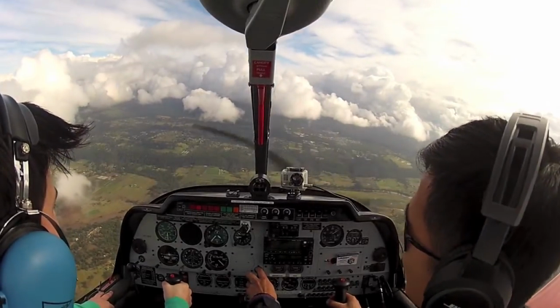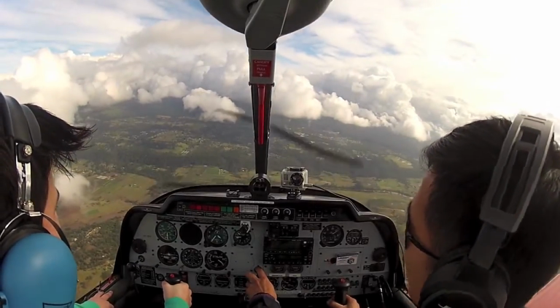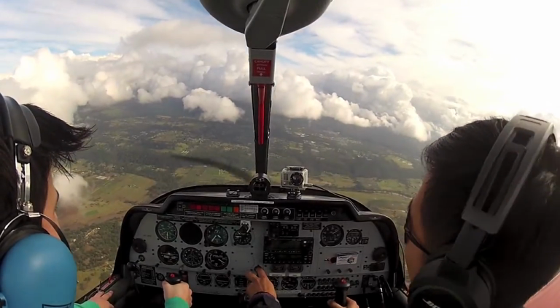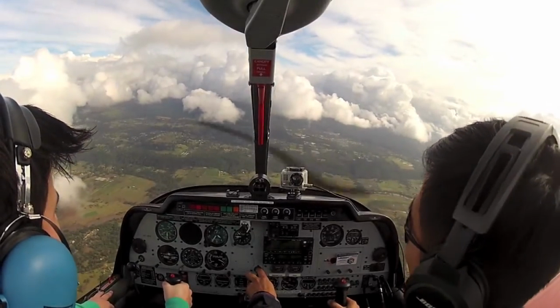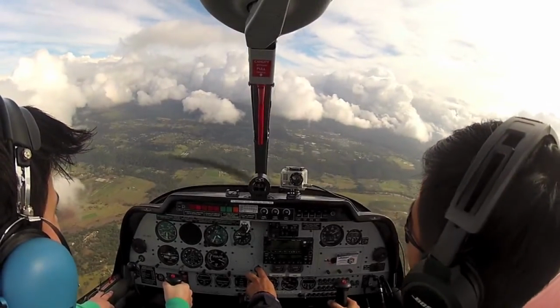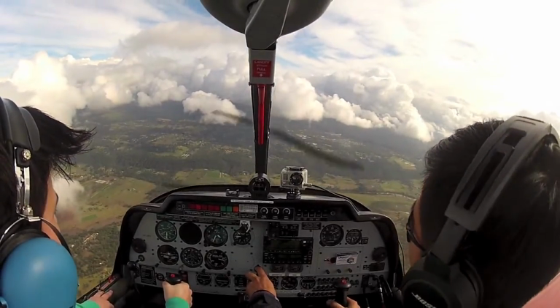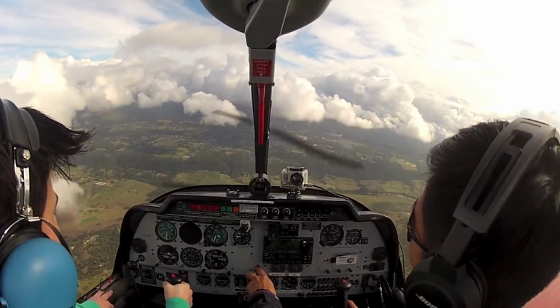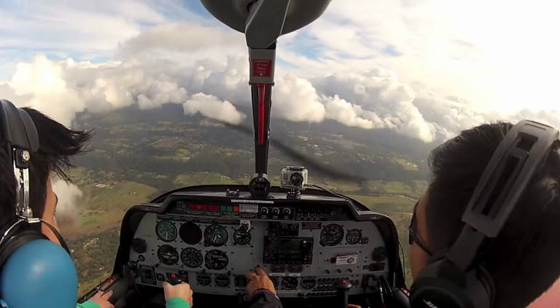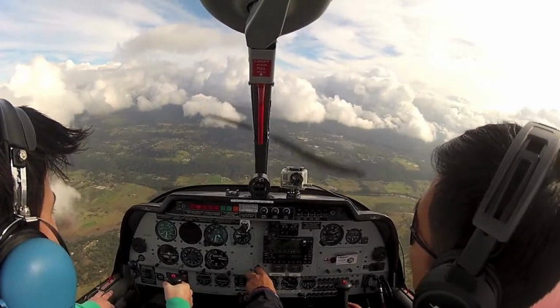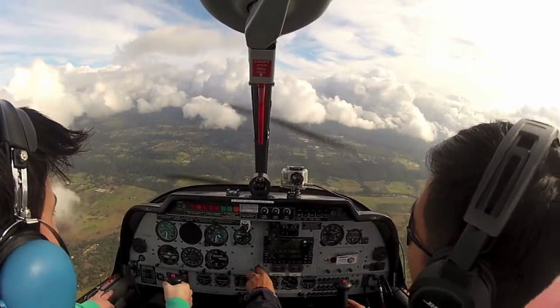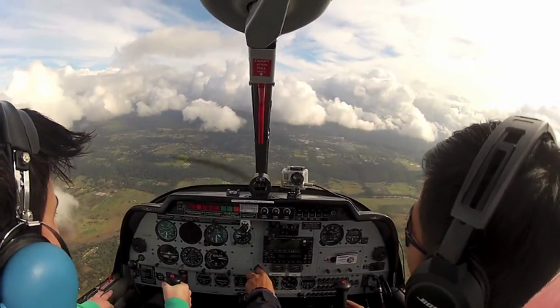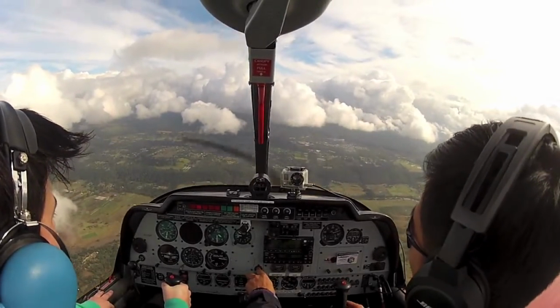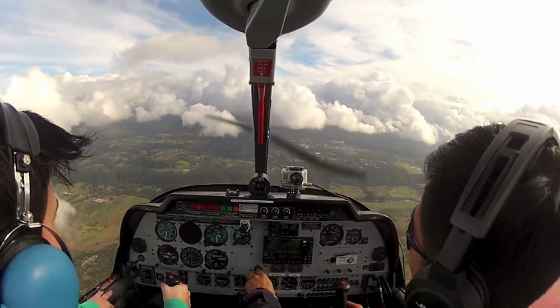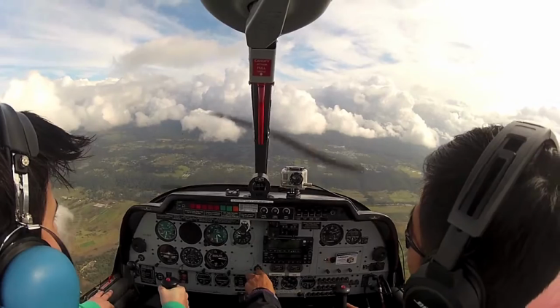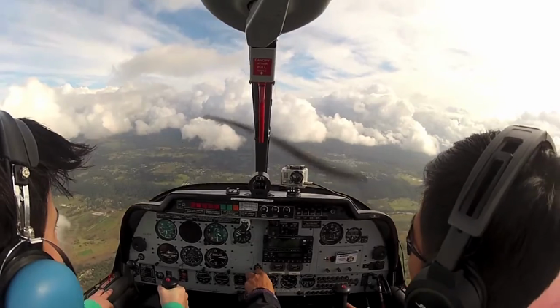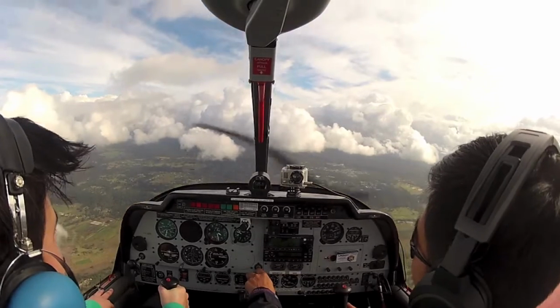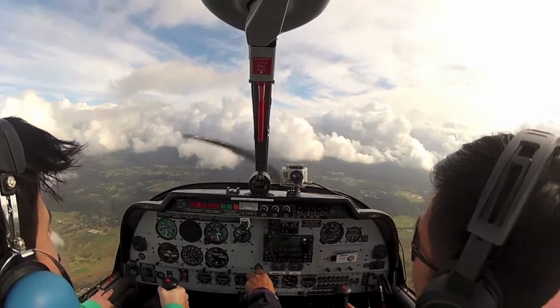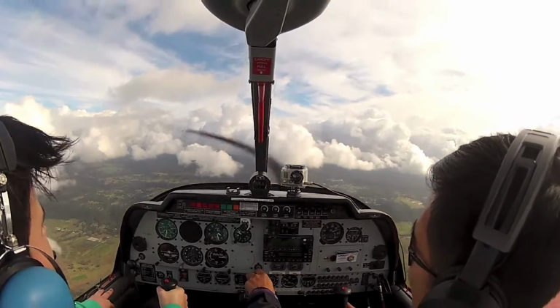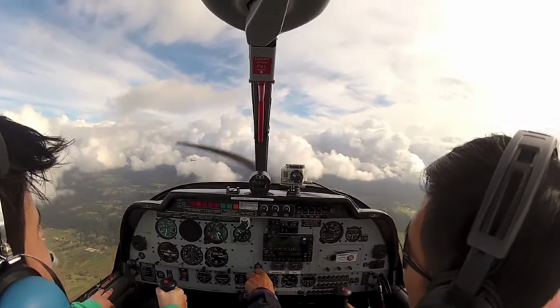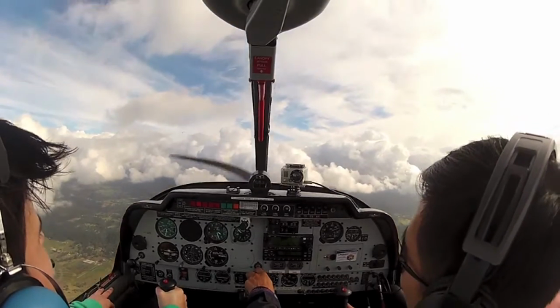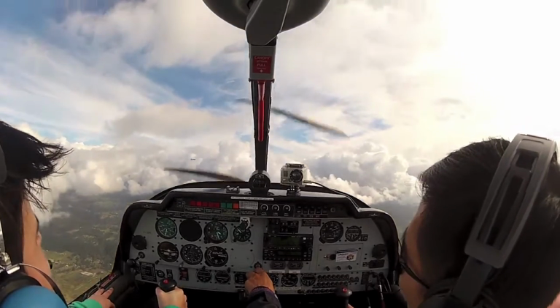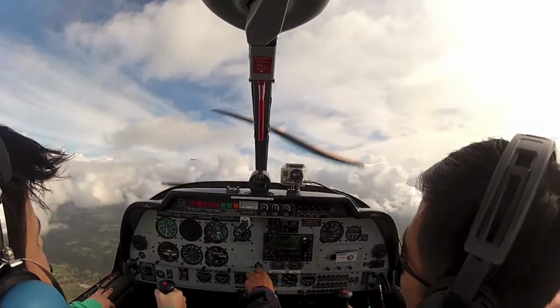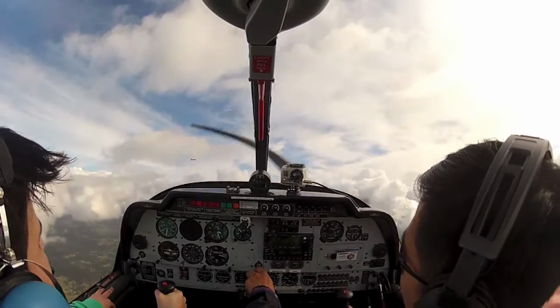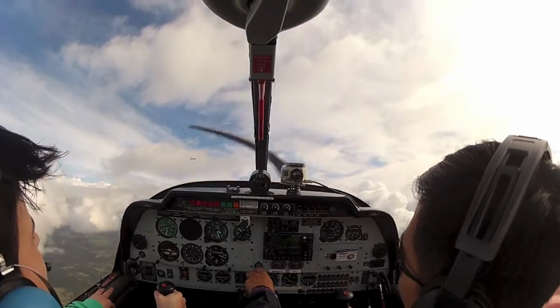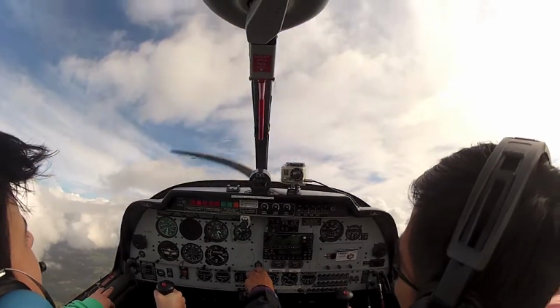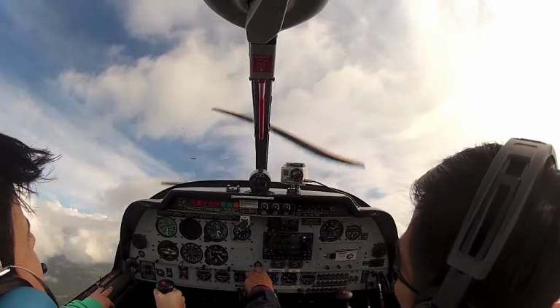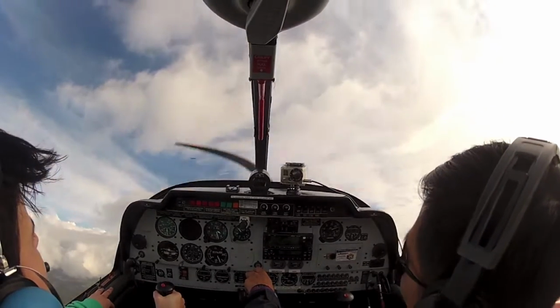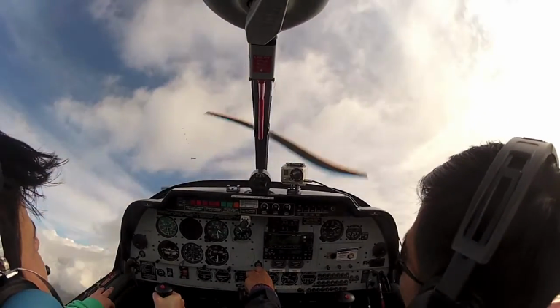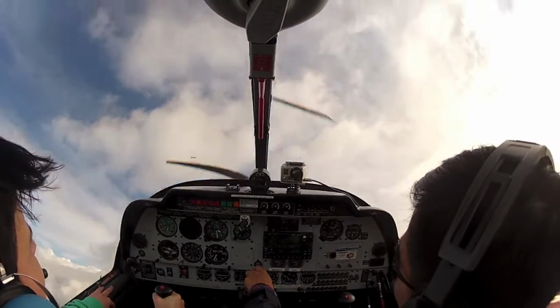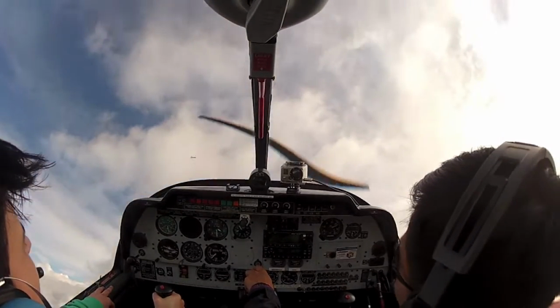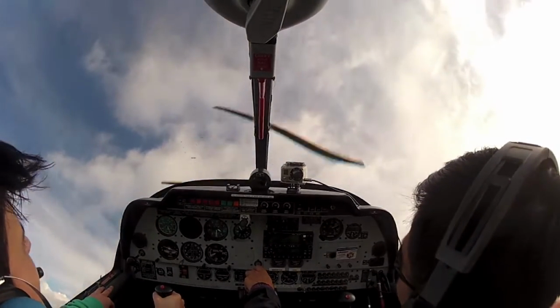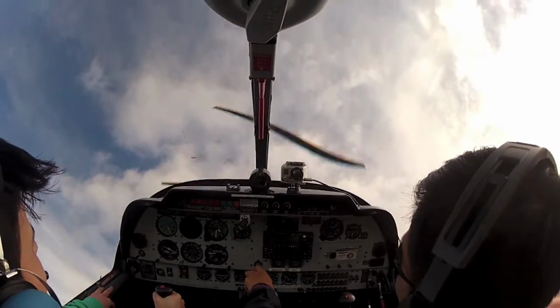And when you're ready, pull that stick back — pull it back, back, back. Pull it there.